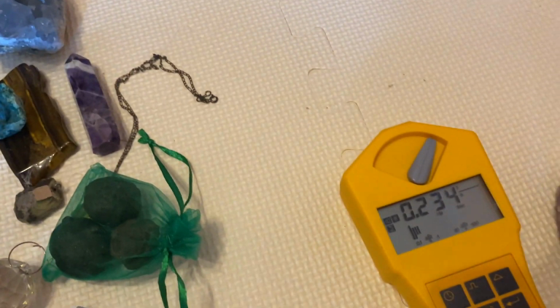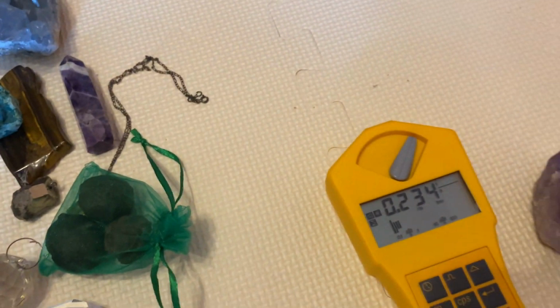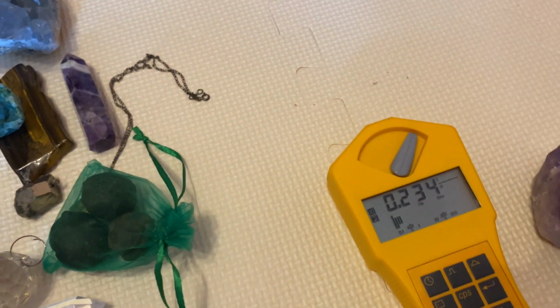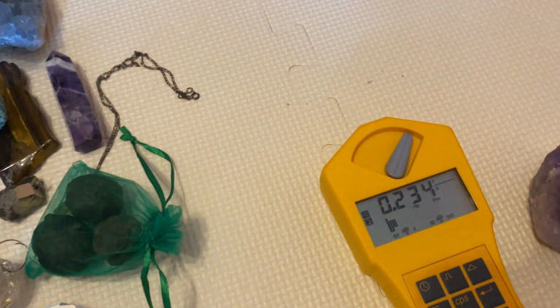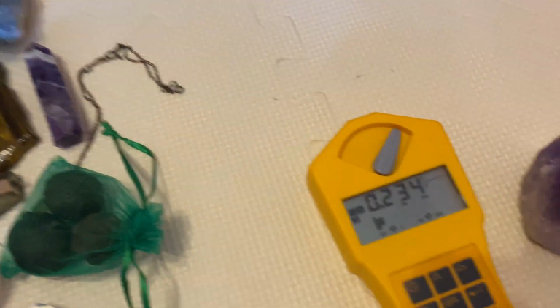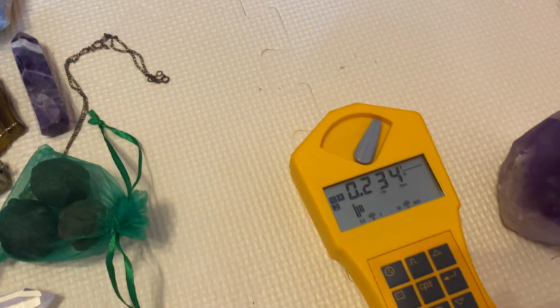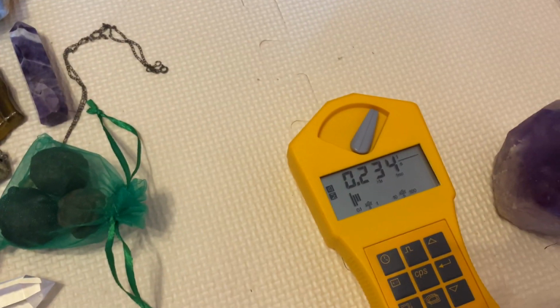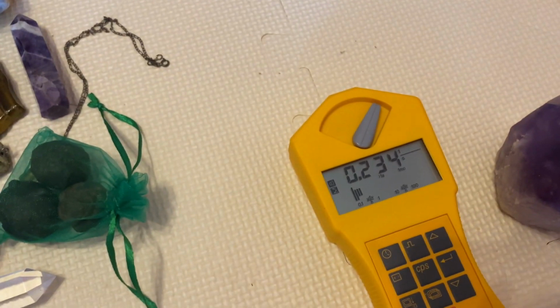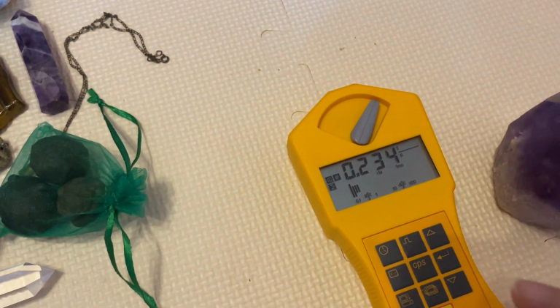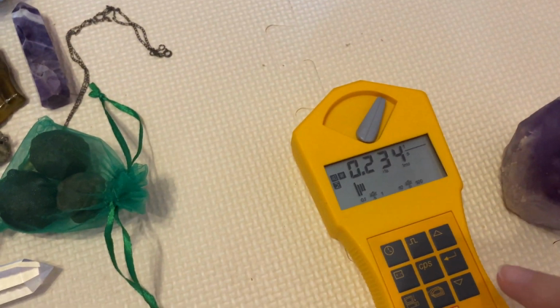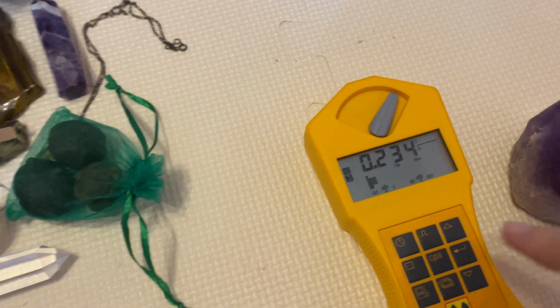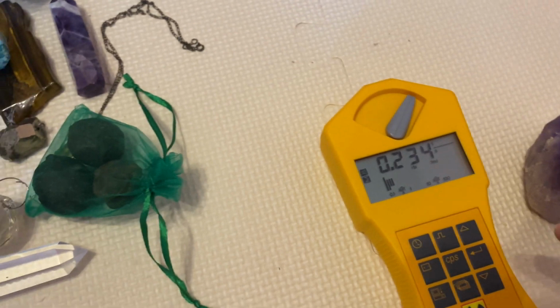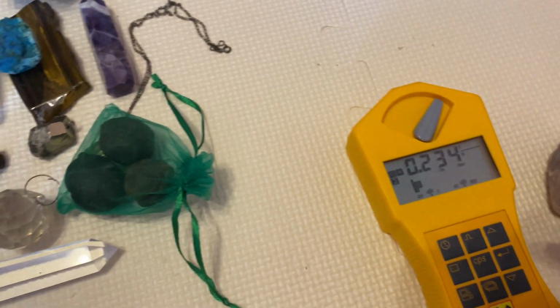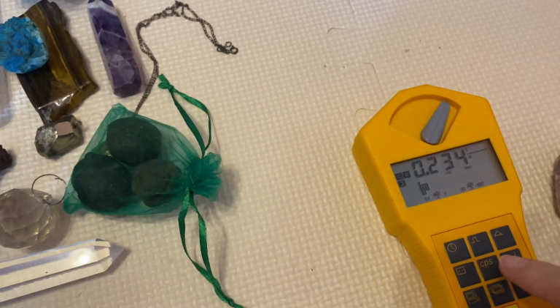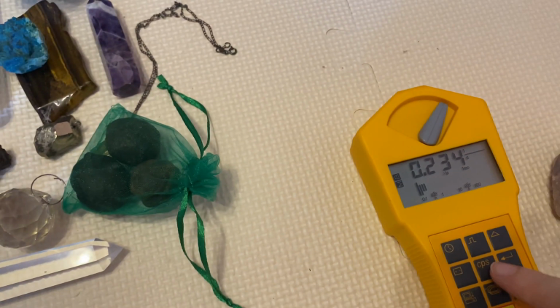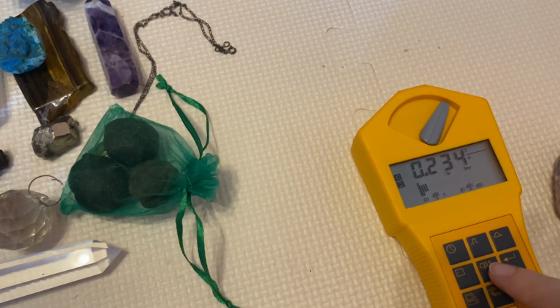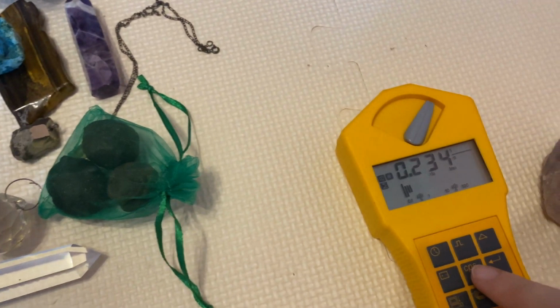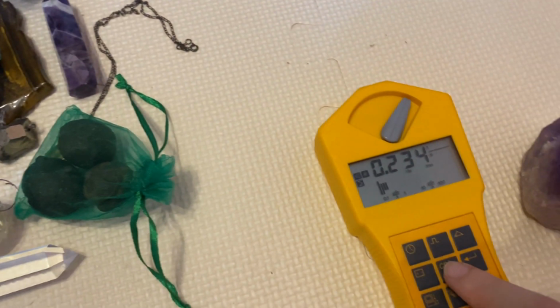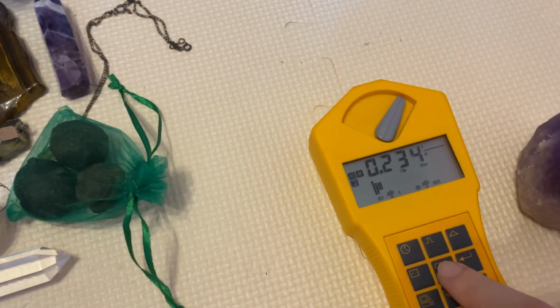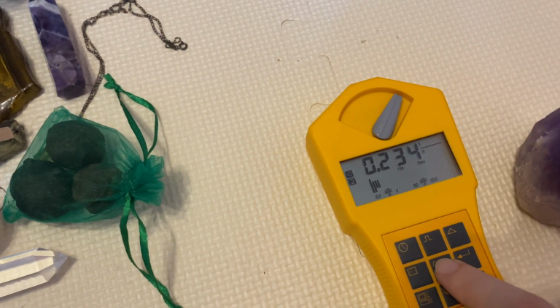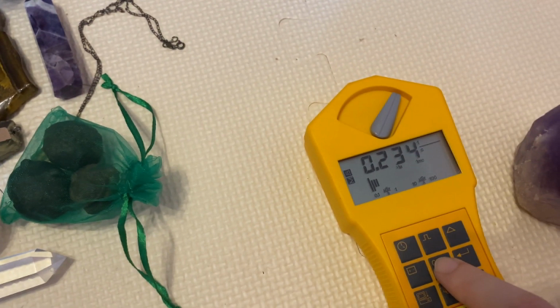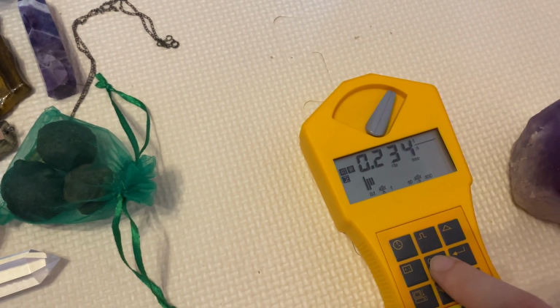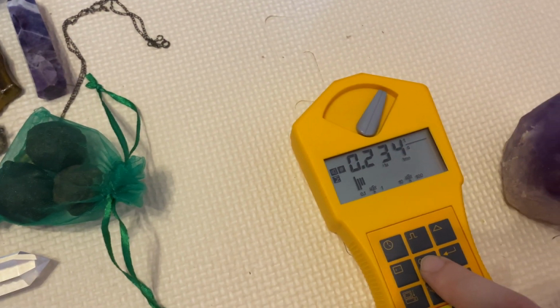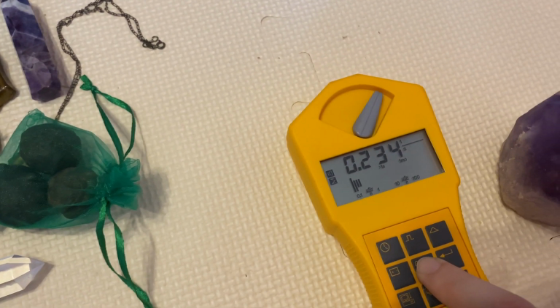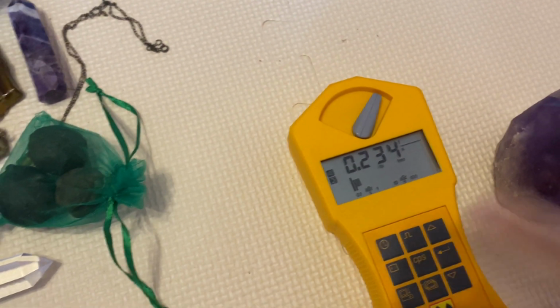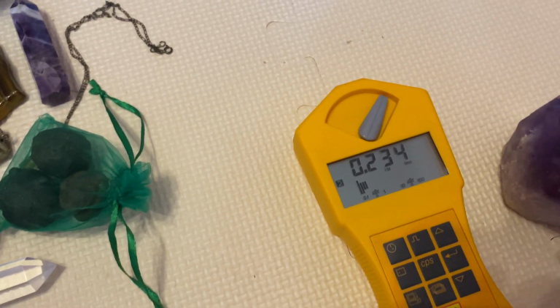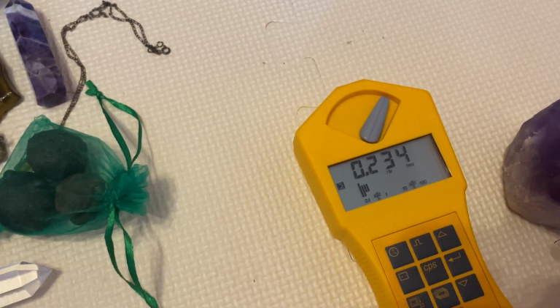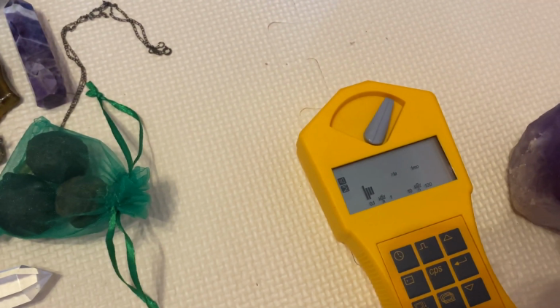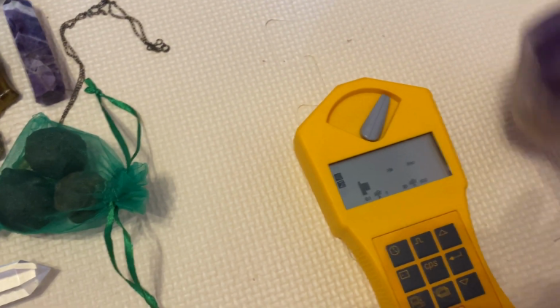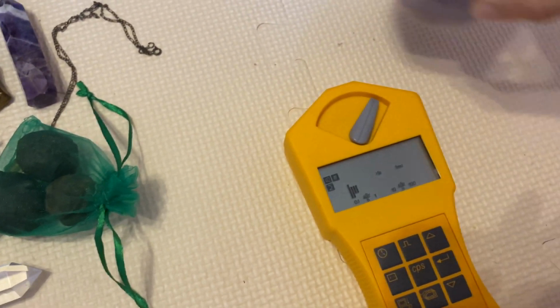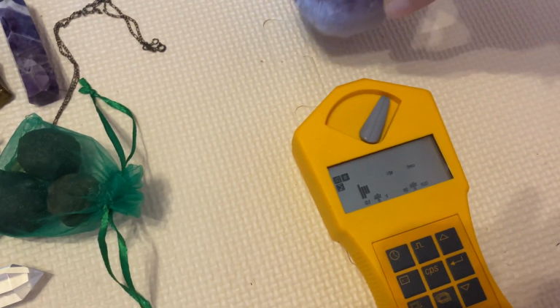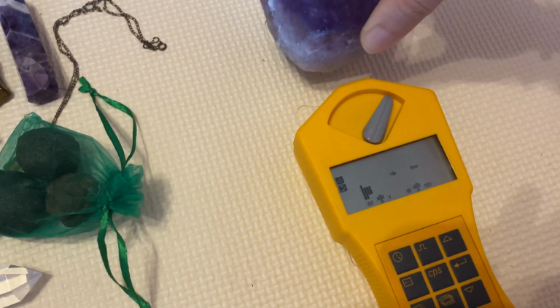This is the background radioactivity reading. Now I'll set this to zero and start measuring.